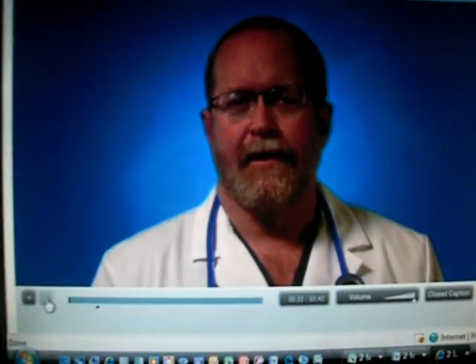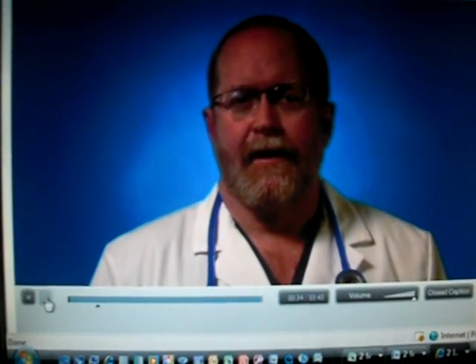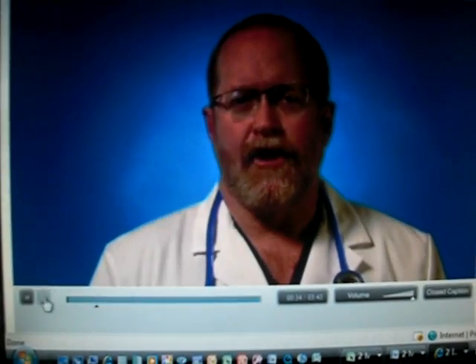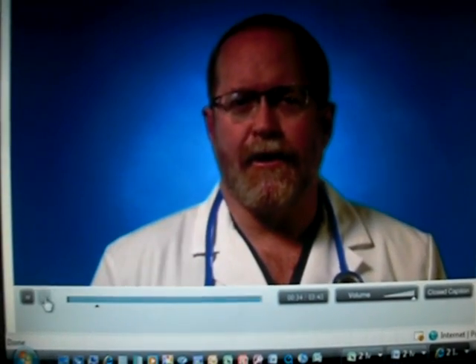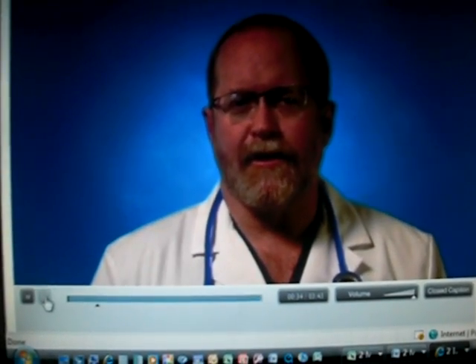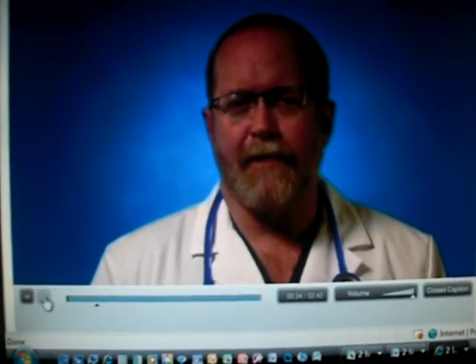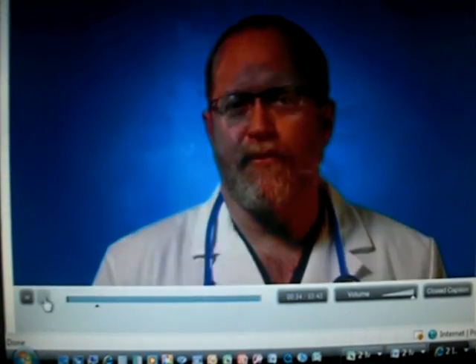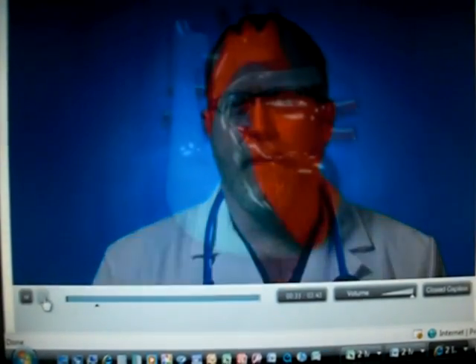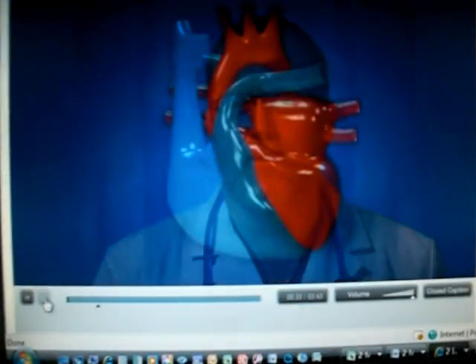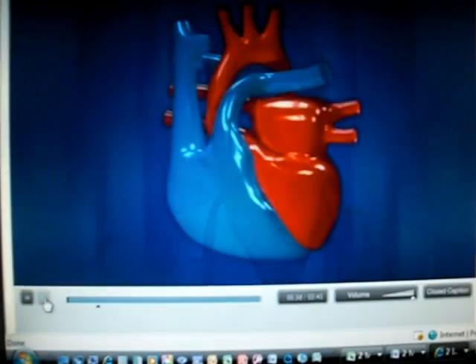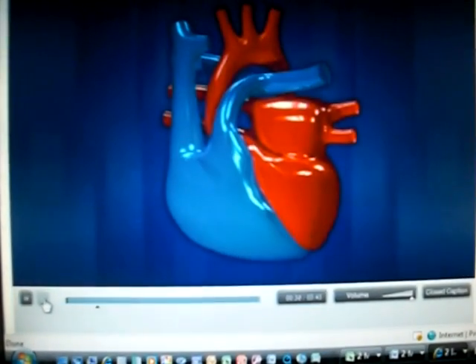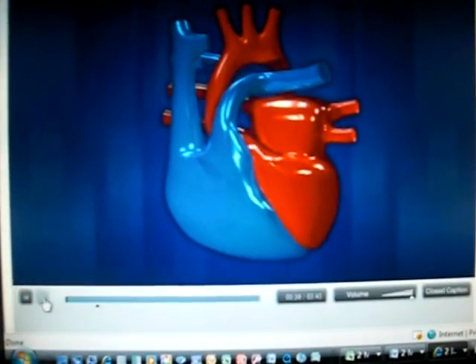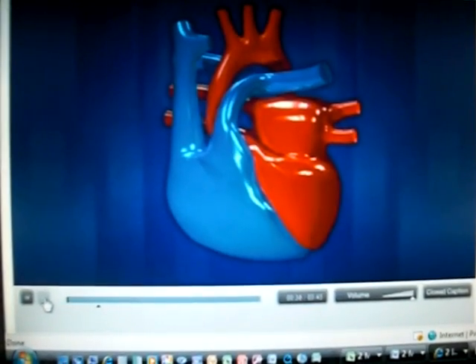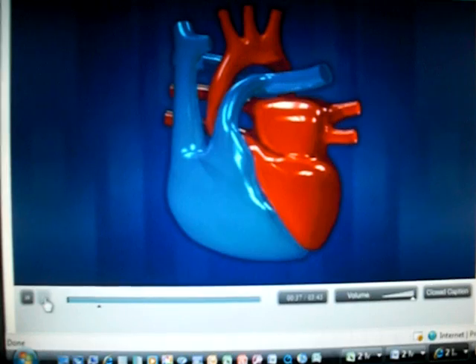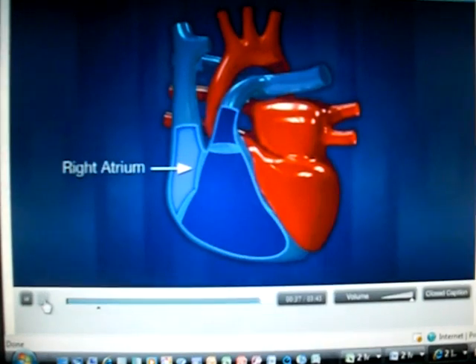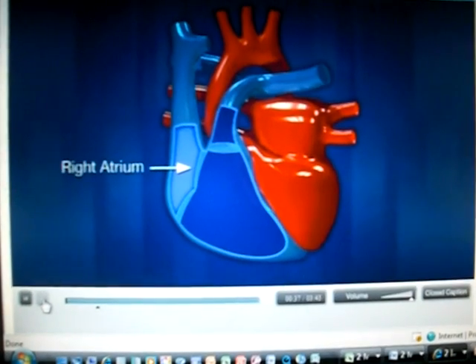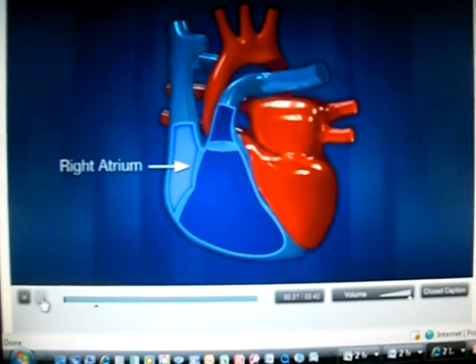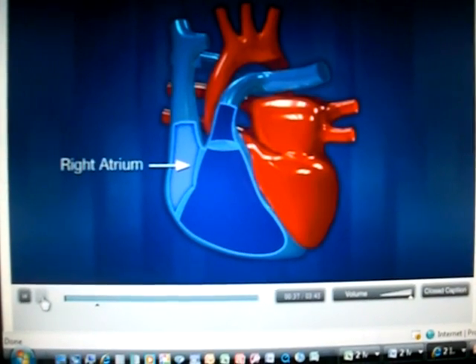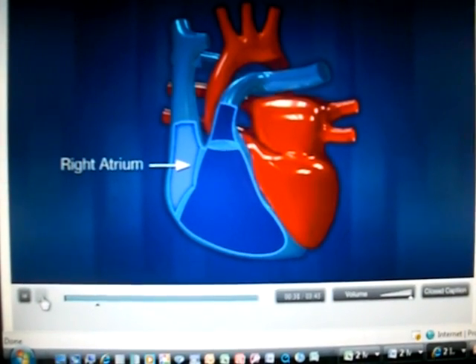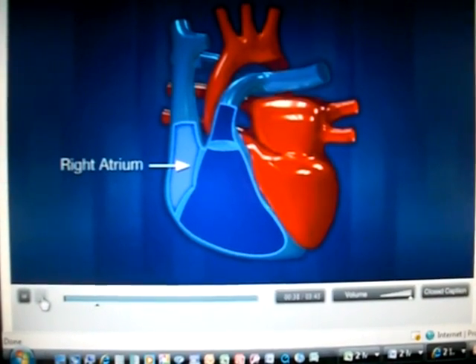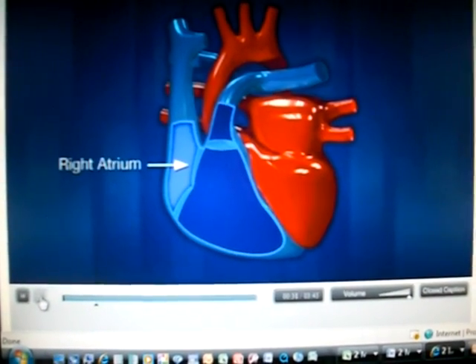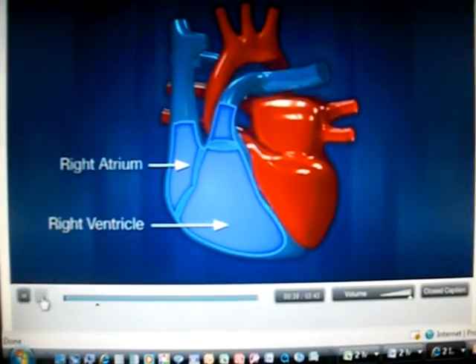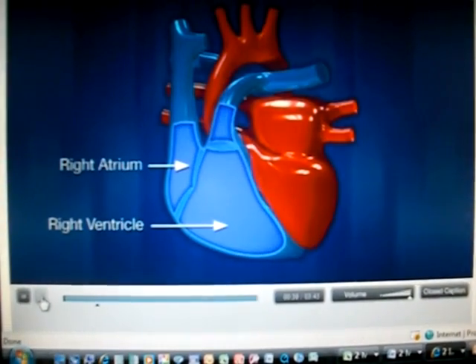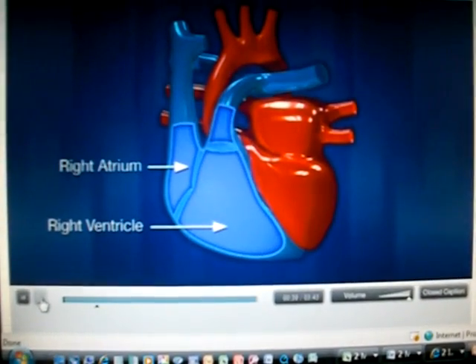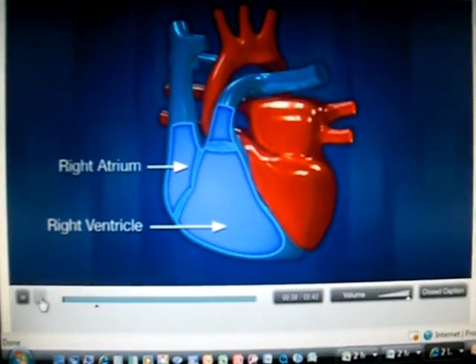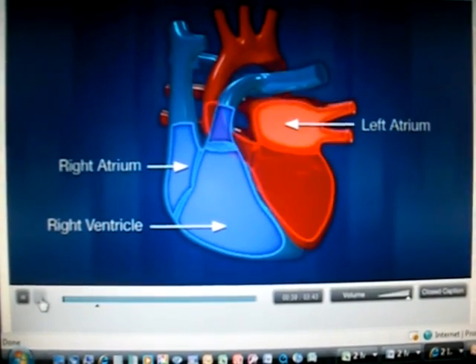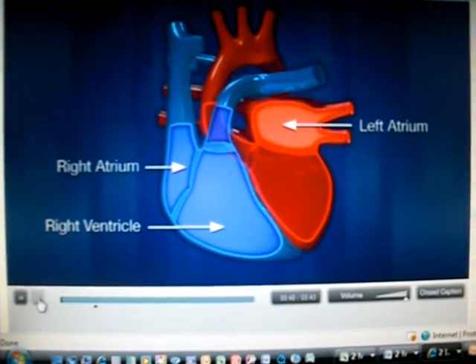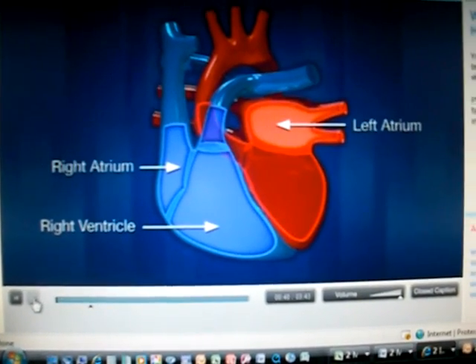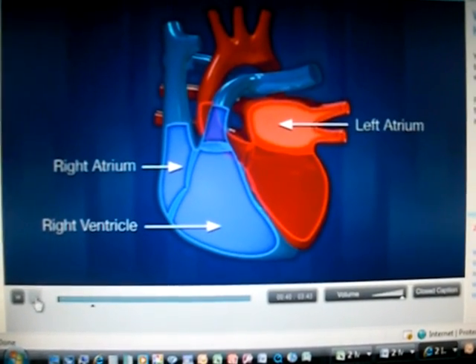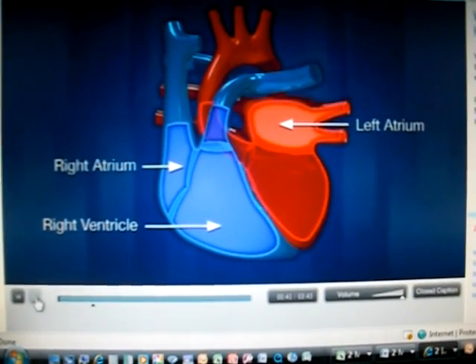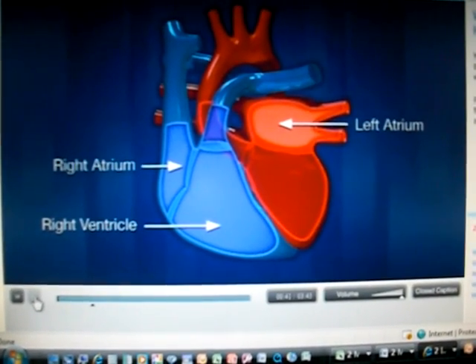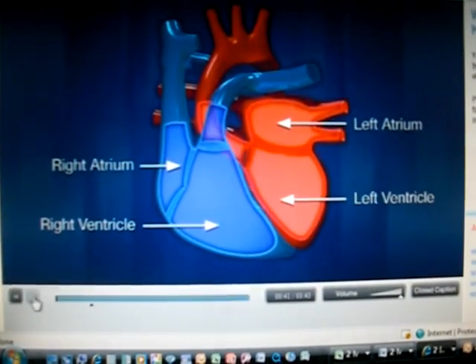The human heart is made up of four major chambers: the right atrium, right ventricle, left atrium, and left ventricle.